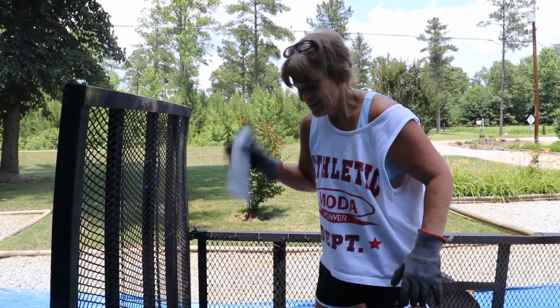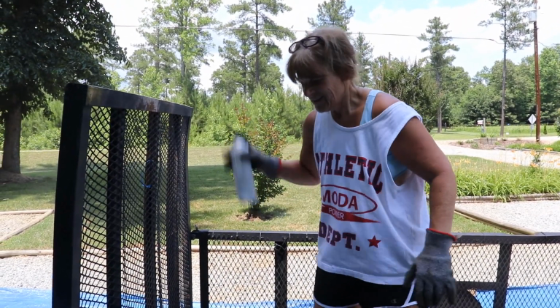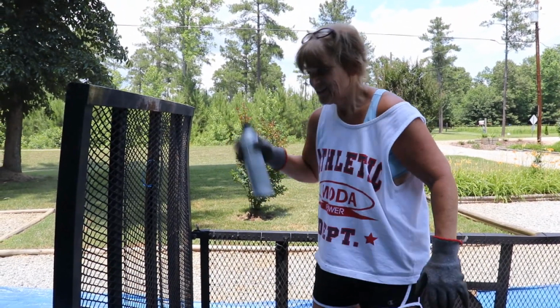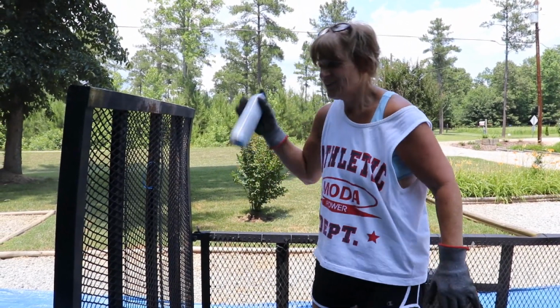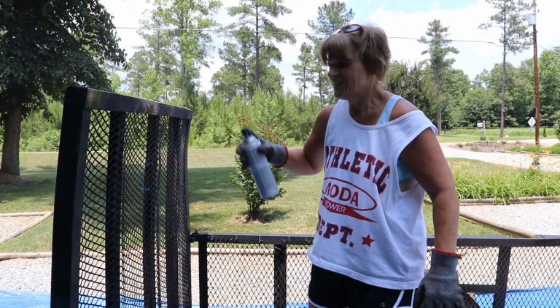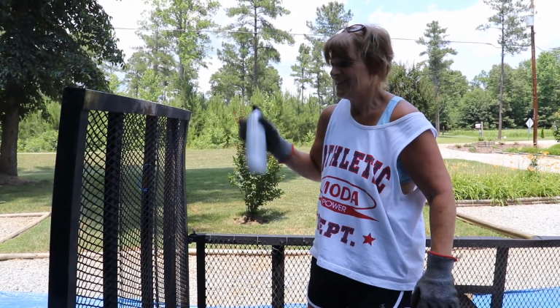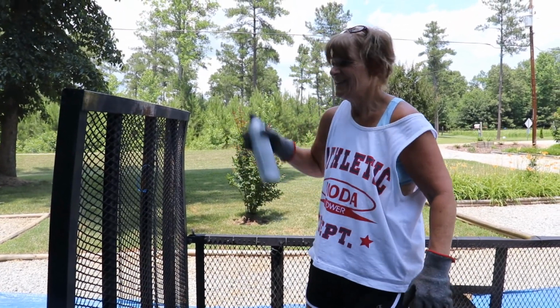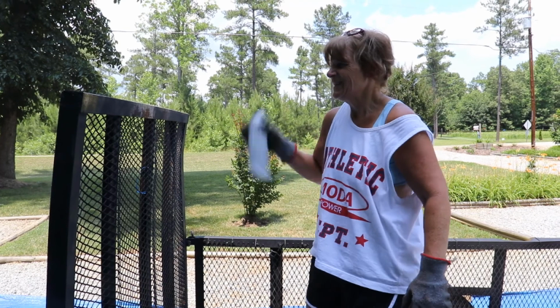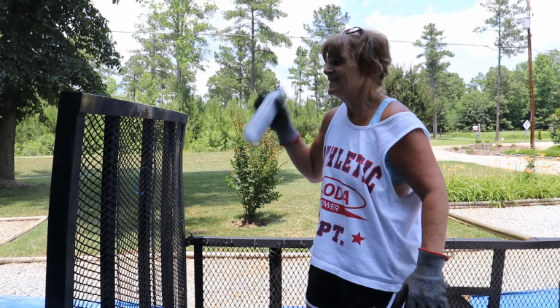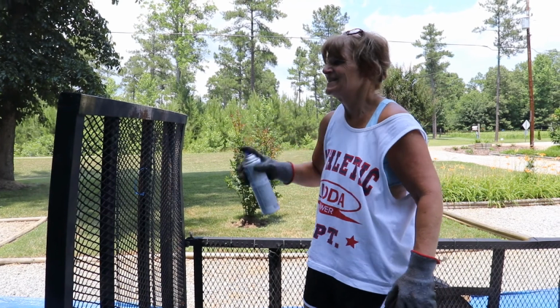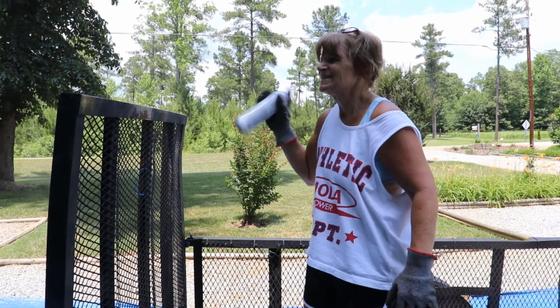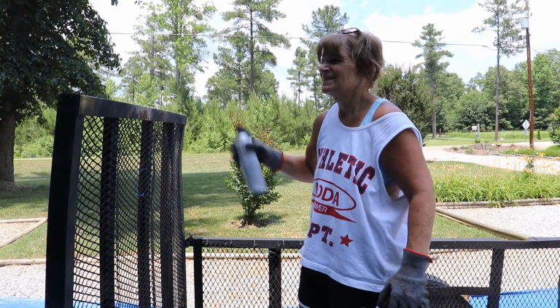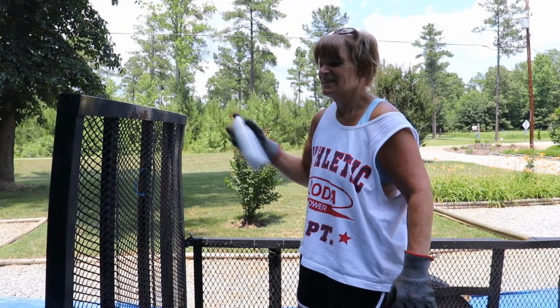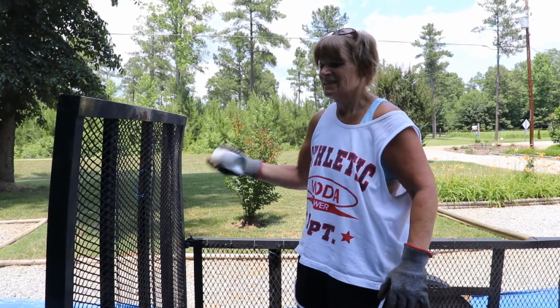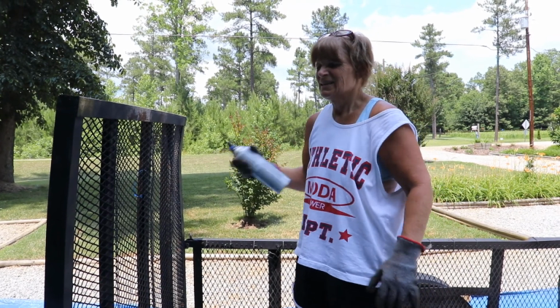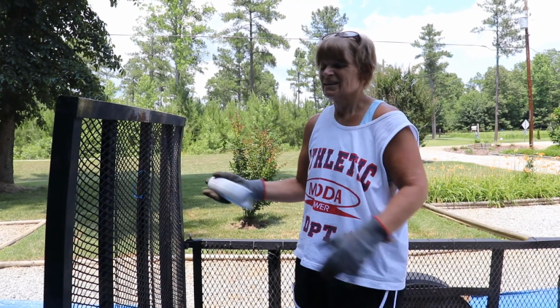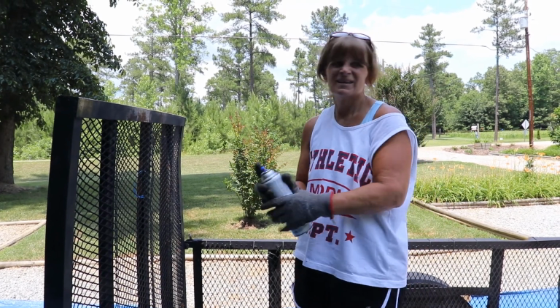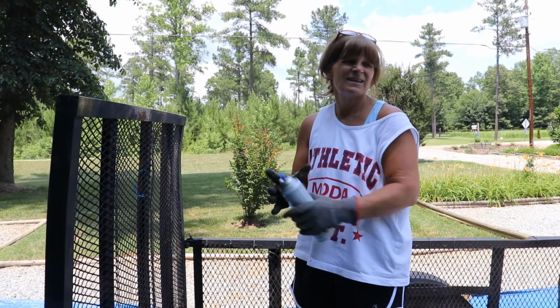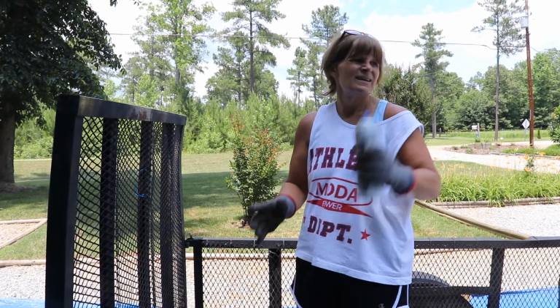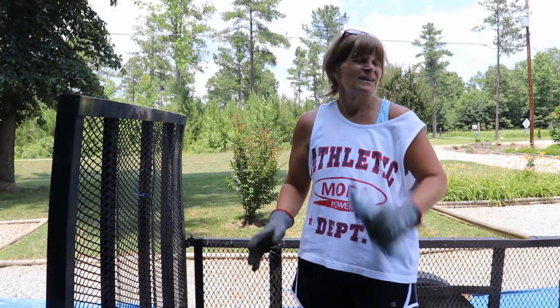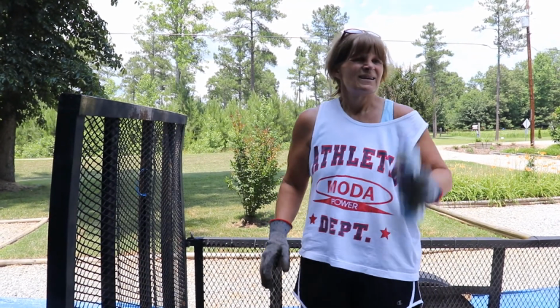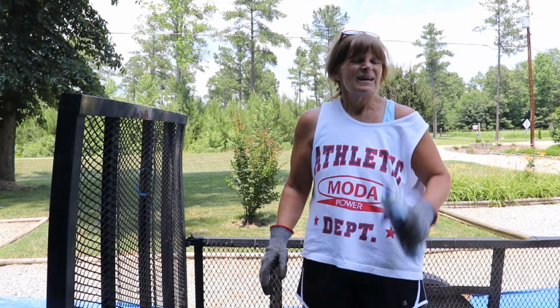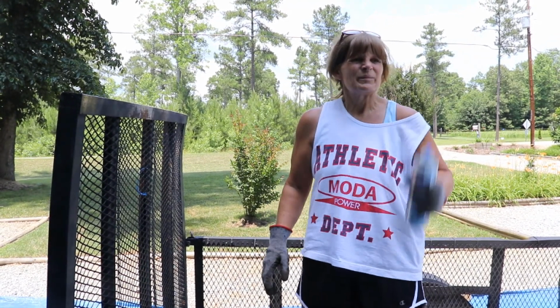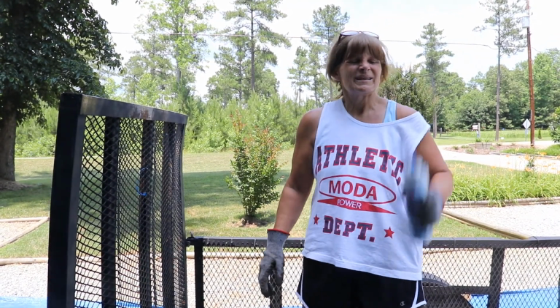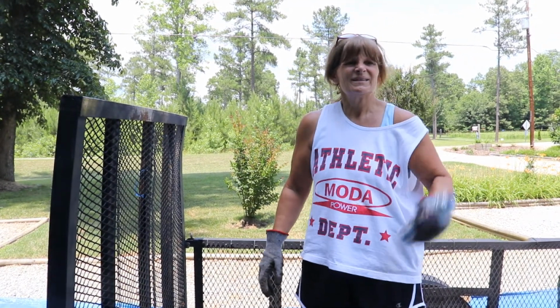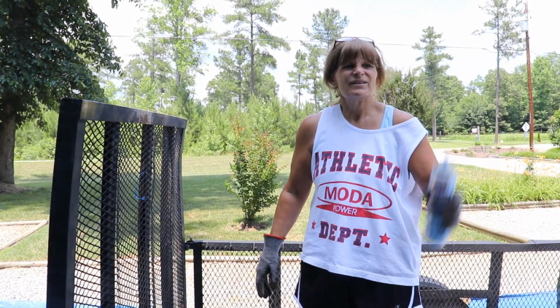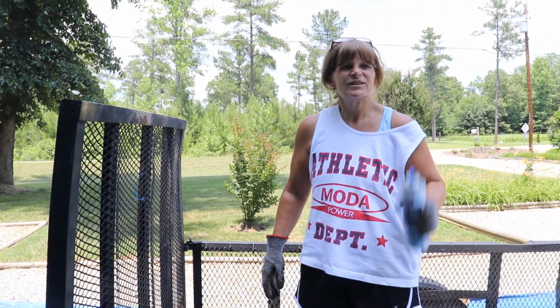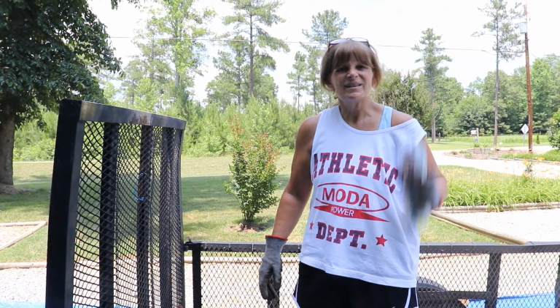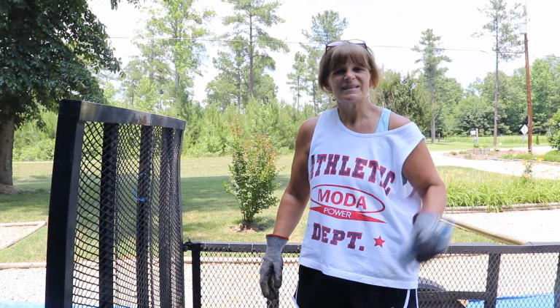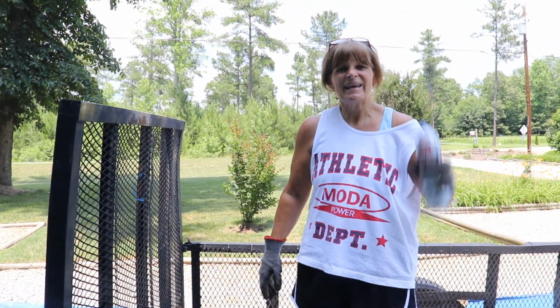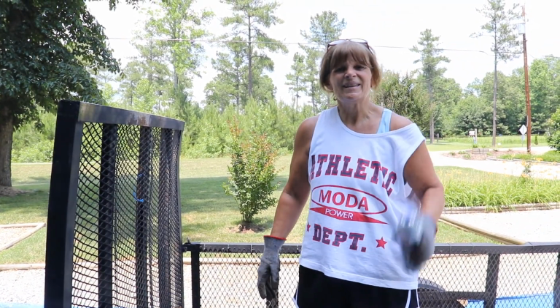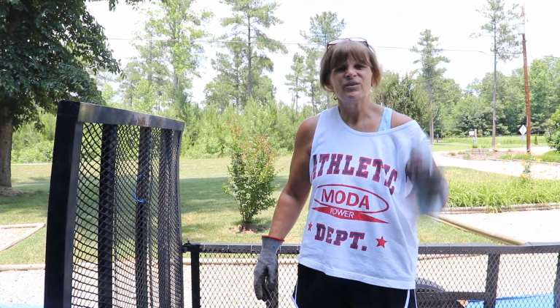Look at that form — she's obviously a professional! You're so funny. You're getting tired of shaking this can though, aren't you?